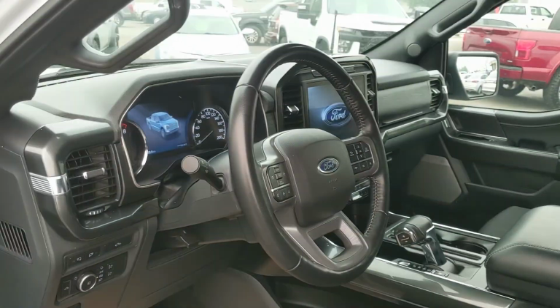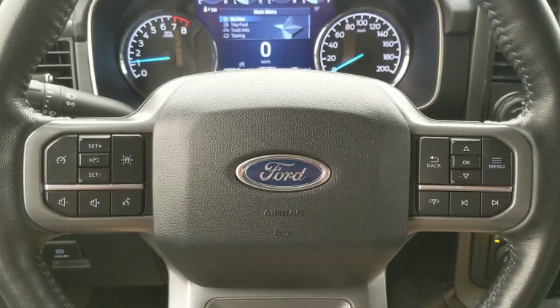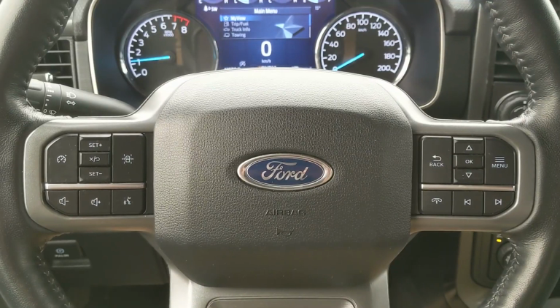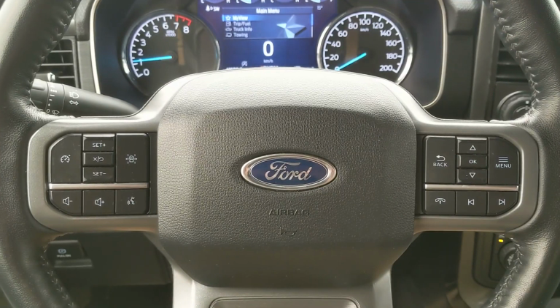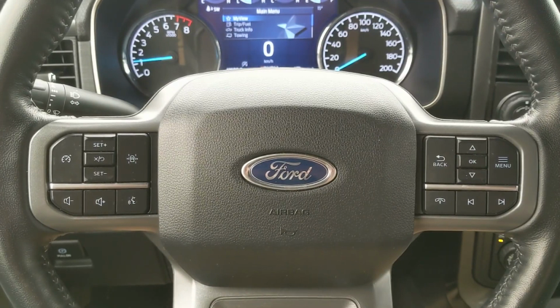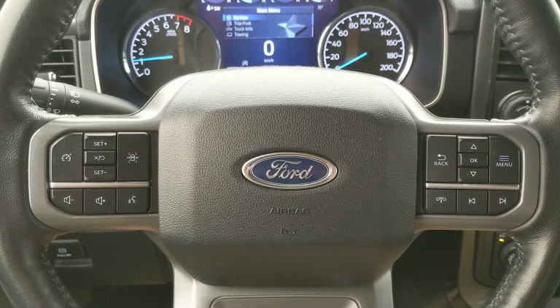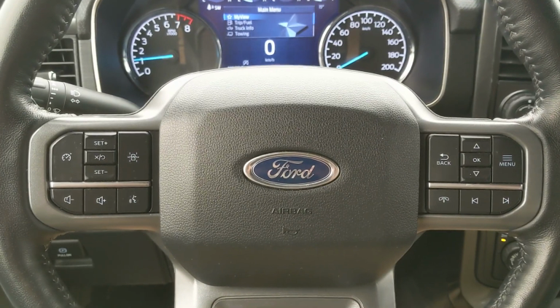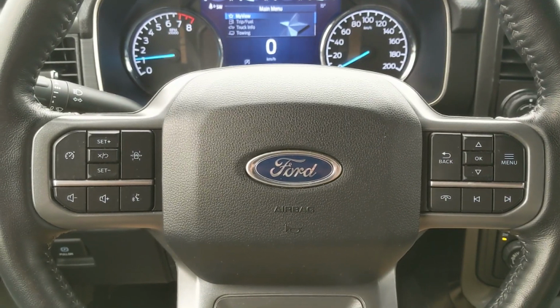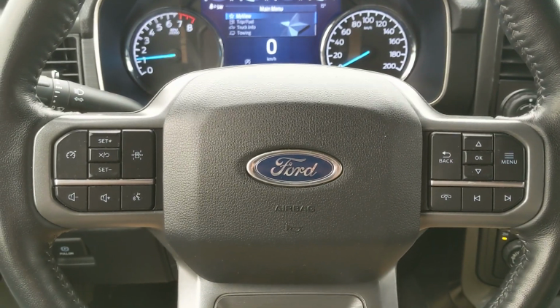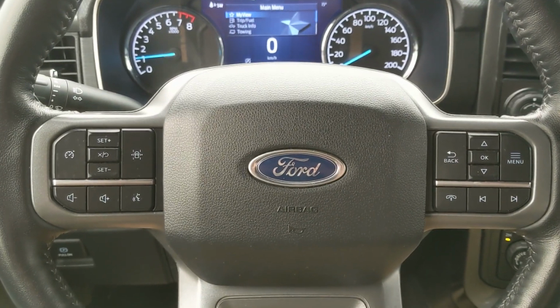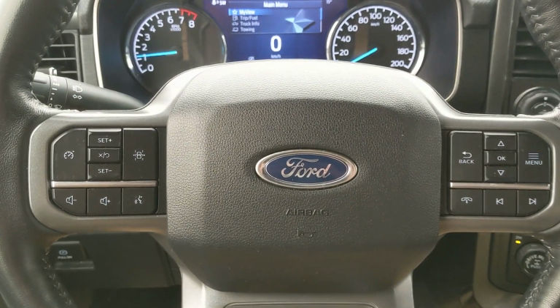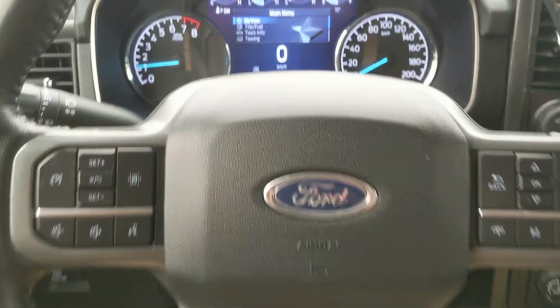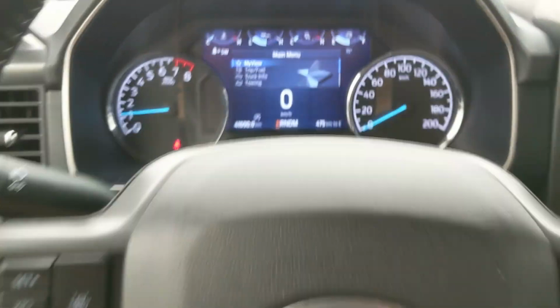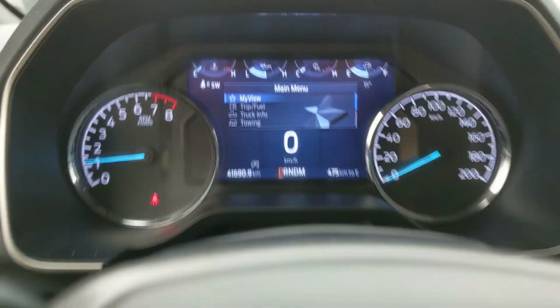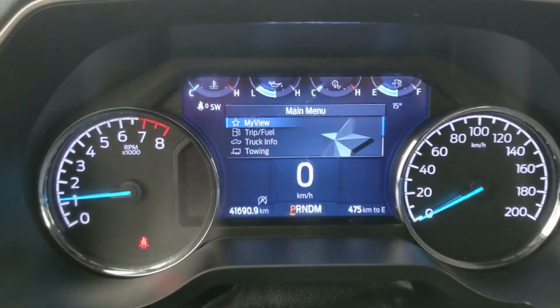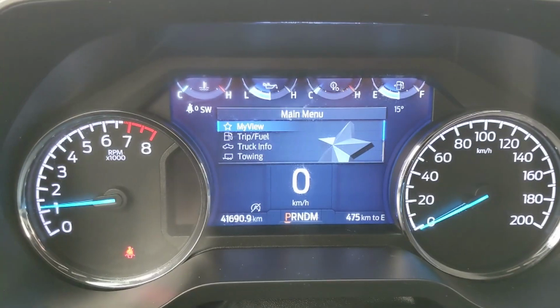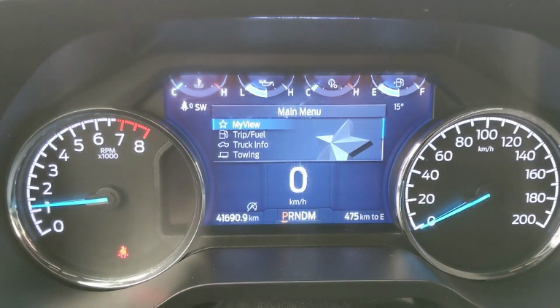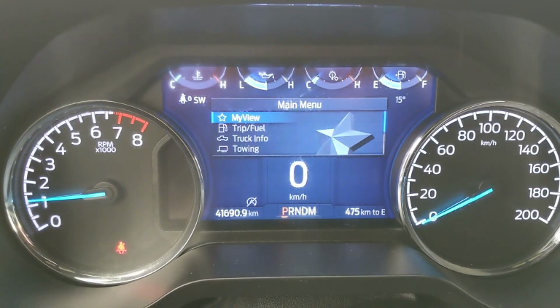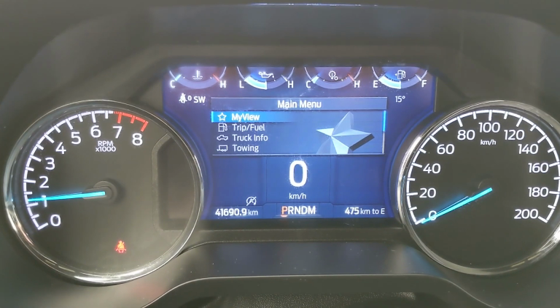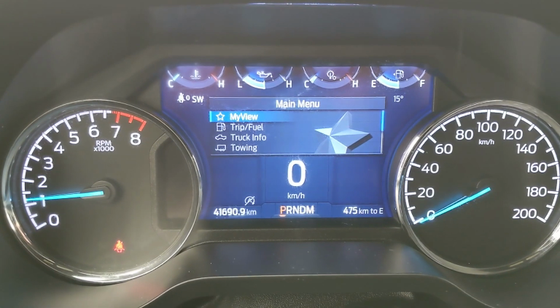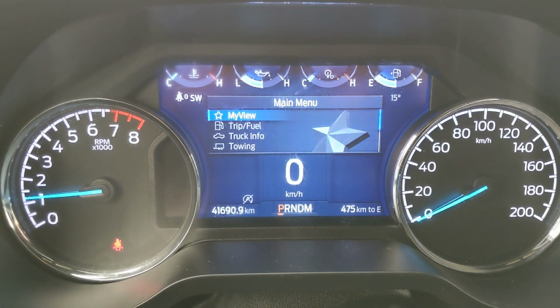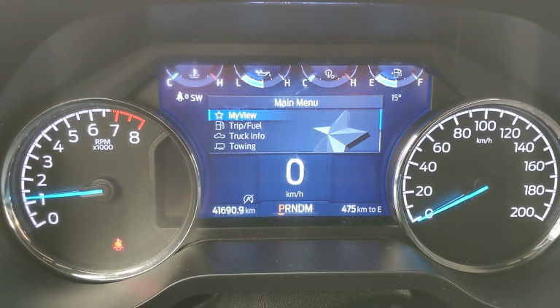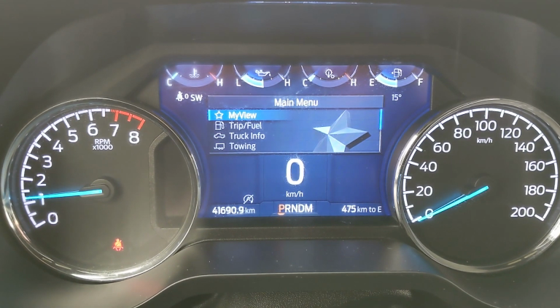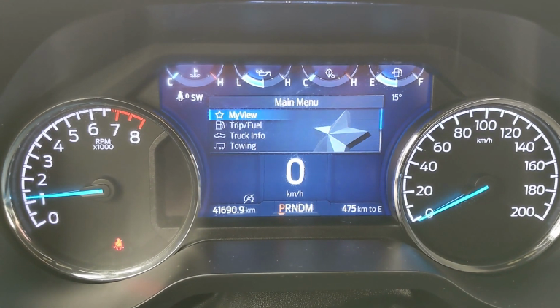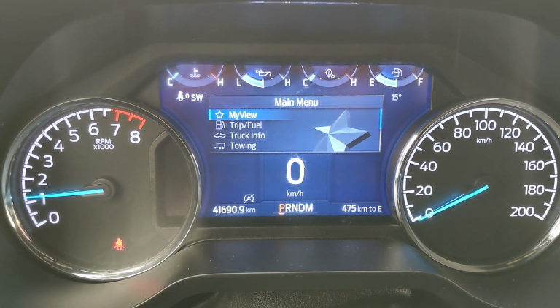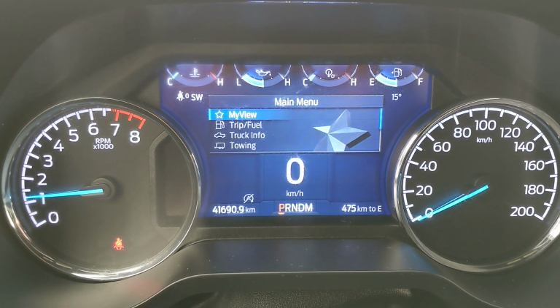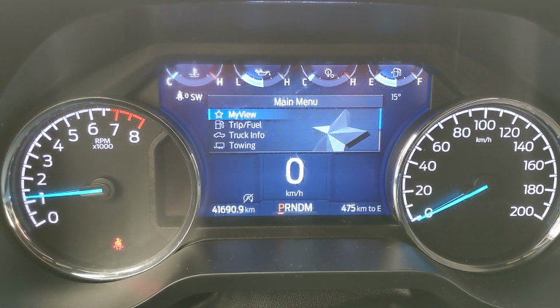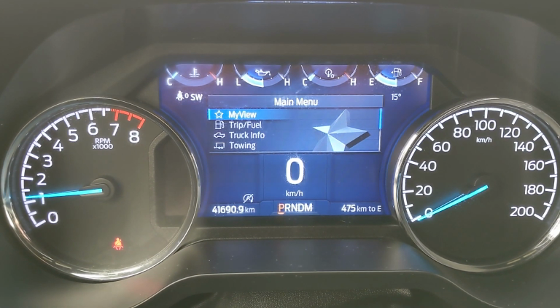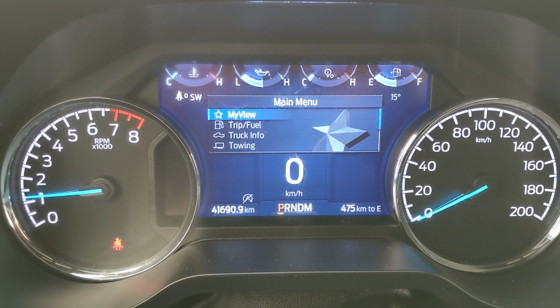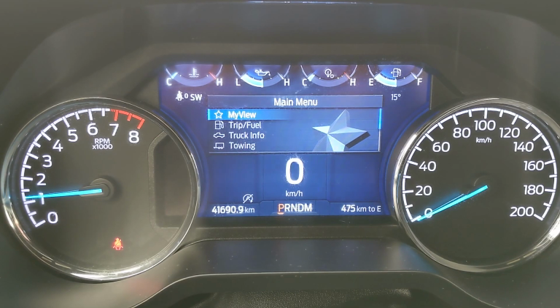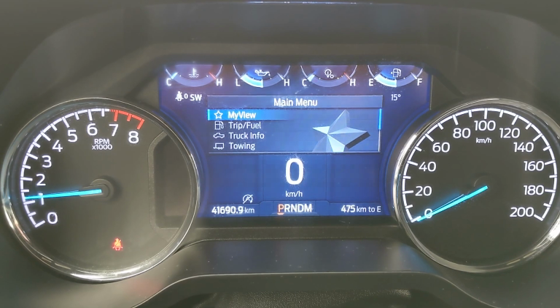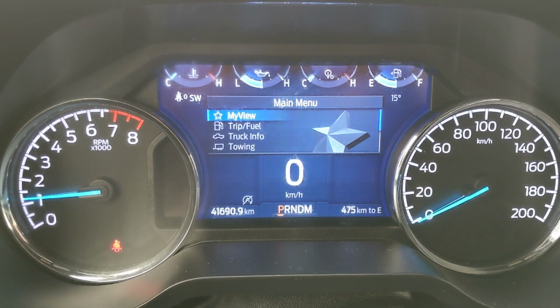Sitting in the truck with it running, you can see it's sitting at 41,690 km.